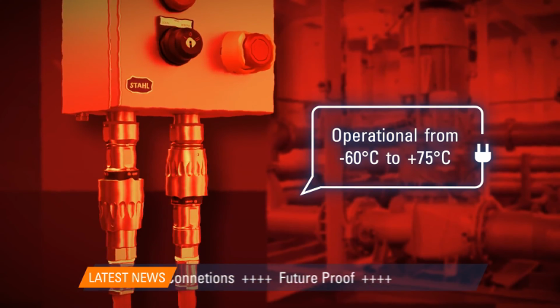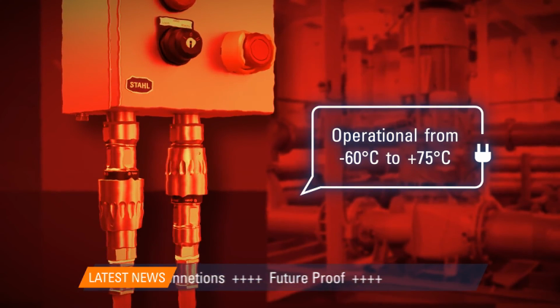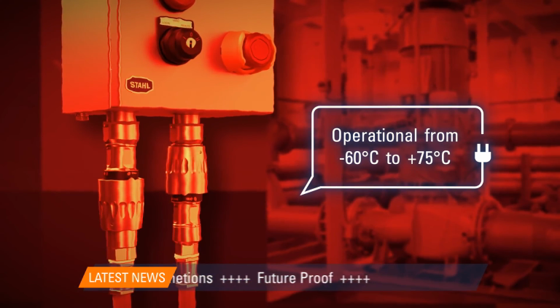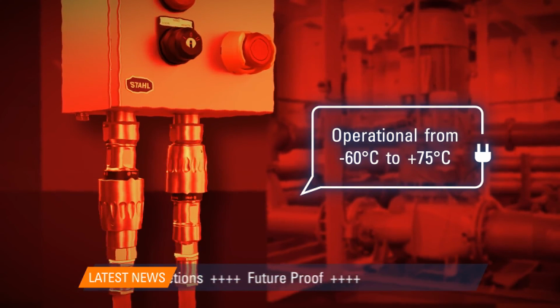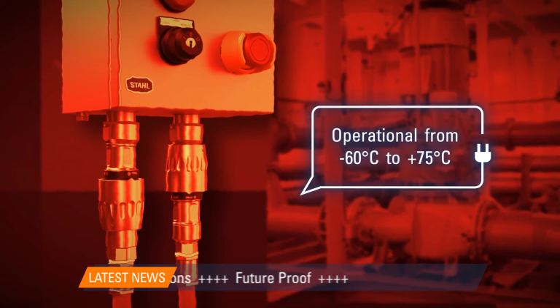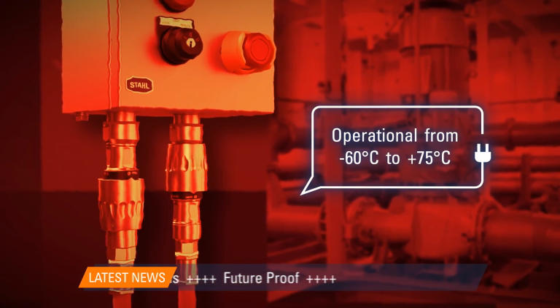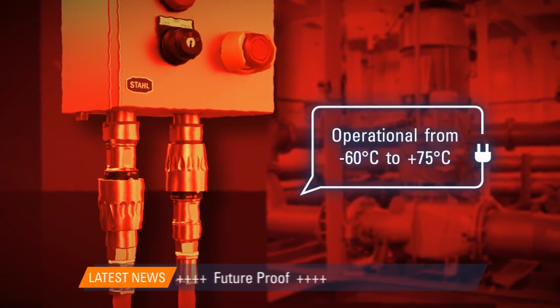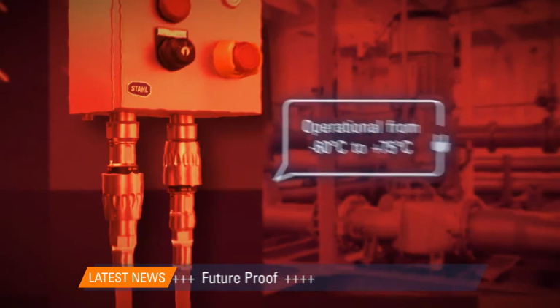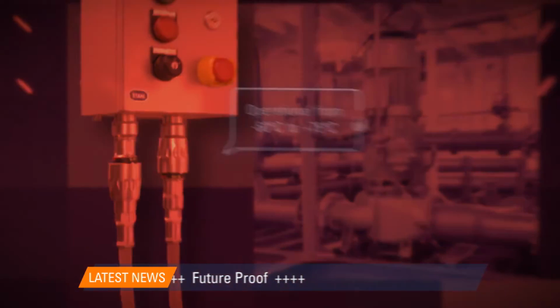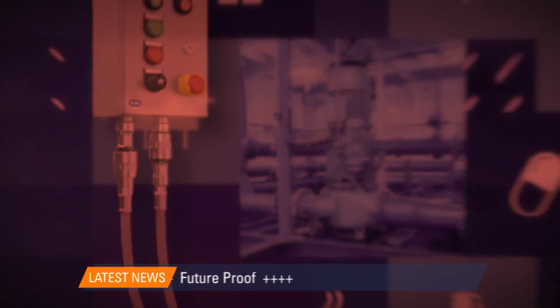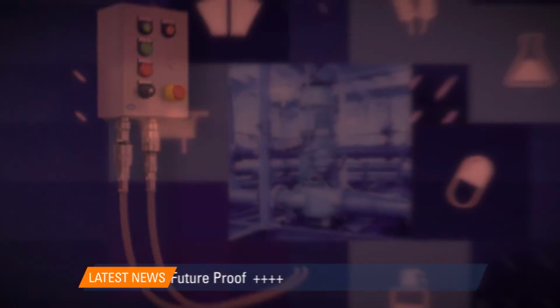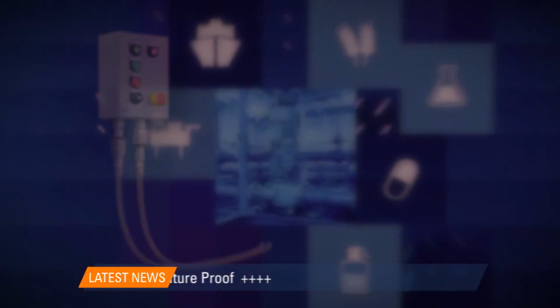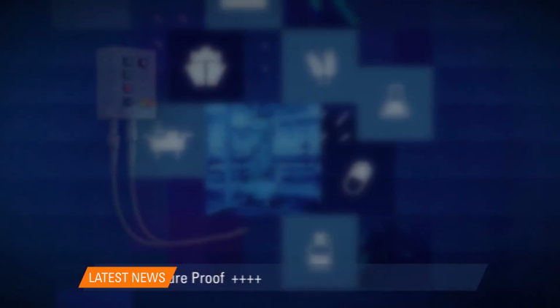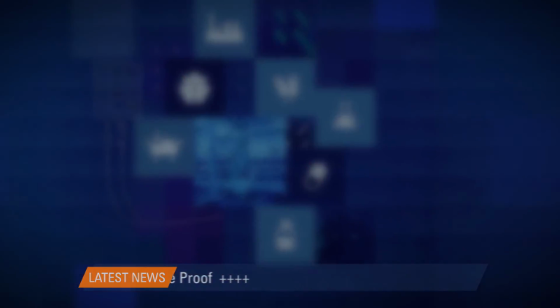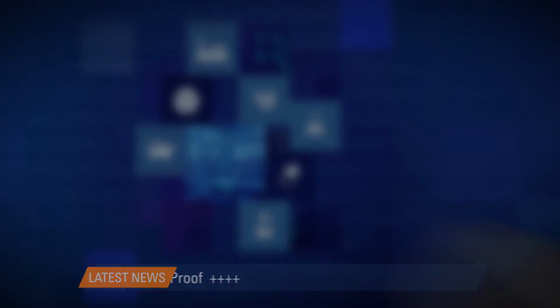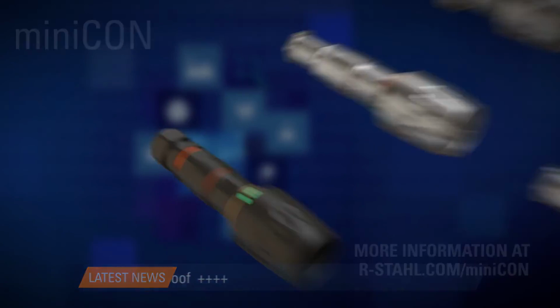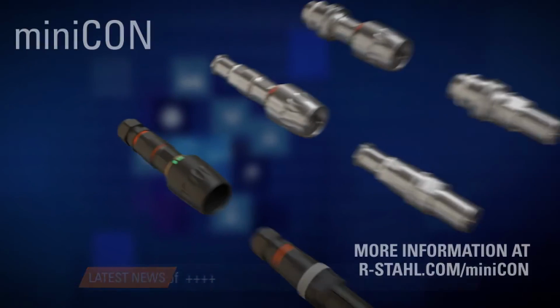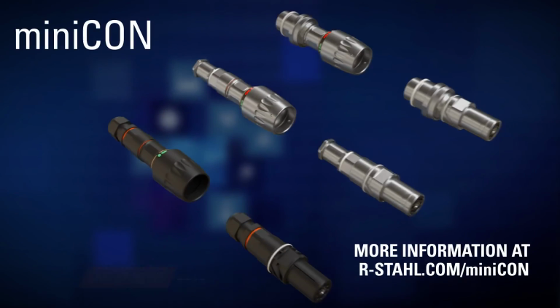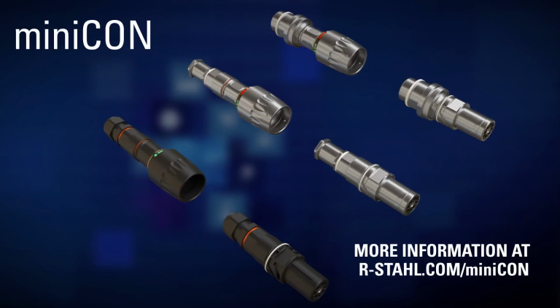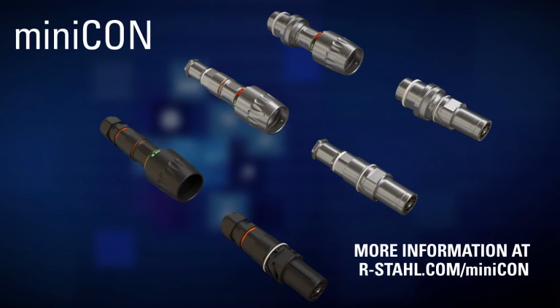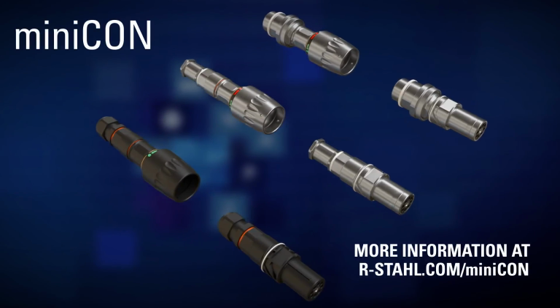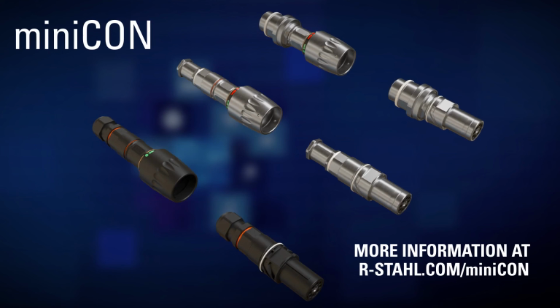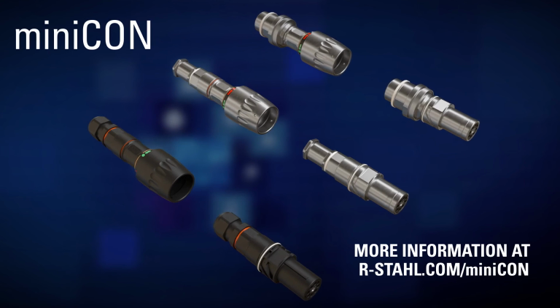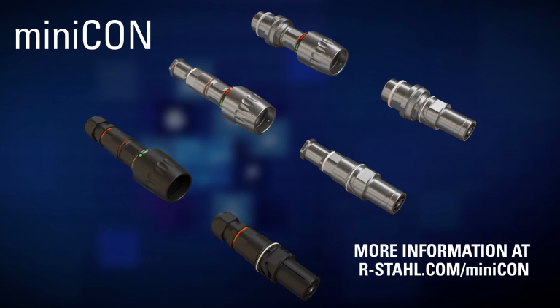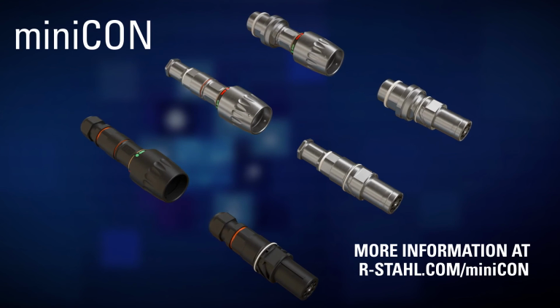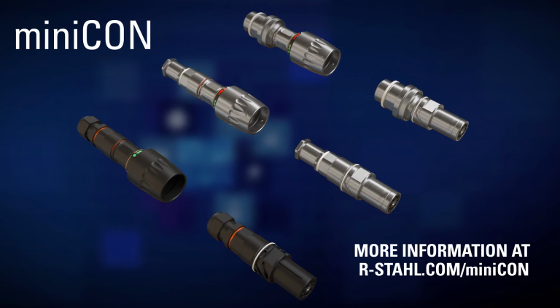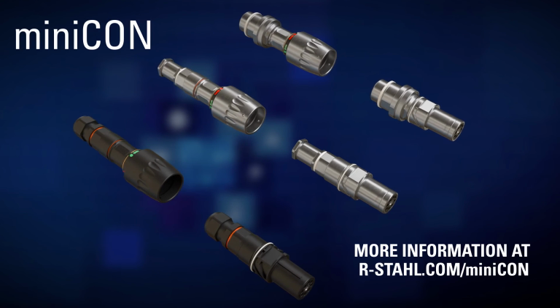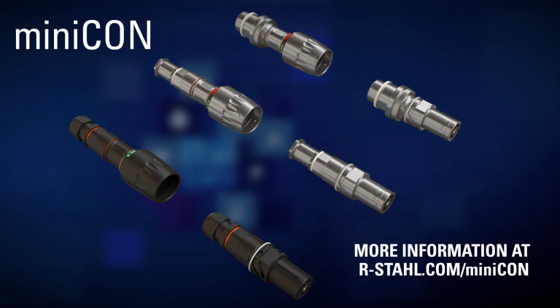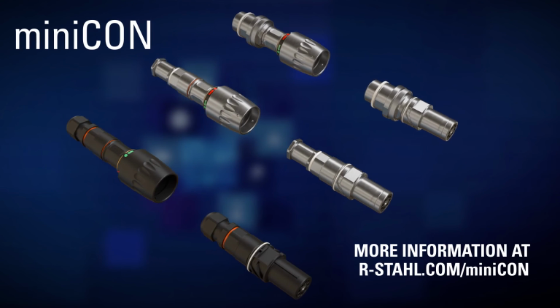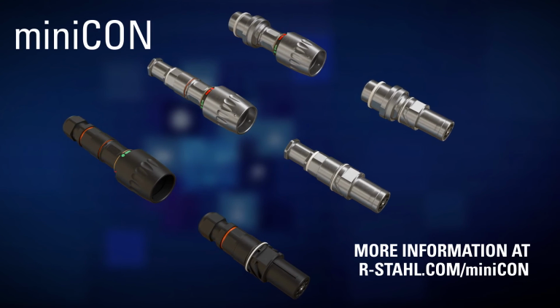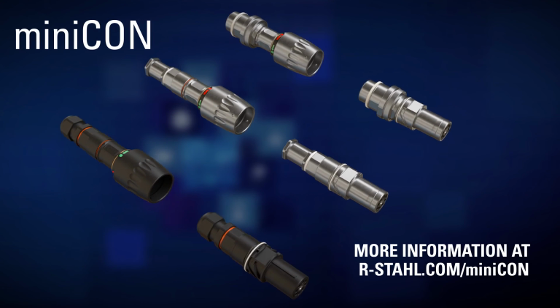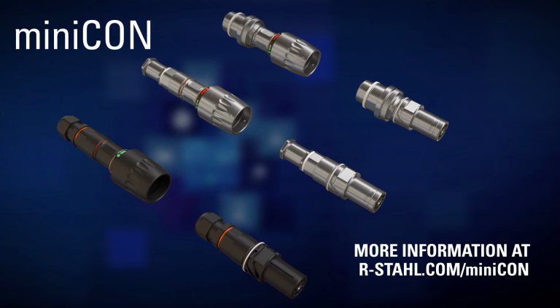For more information, please visit our website at r-stall.com/minicon.